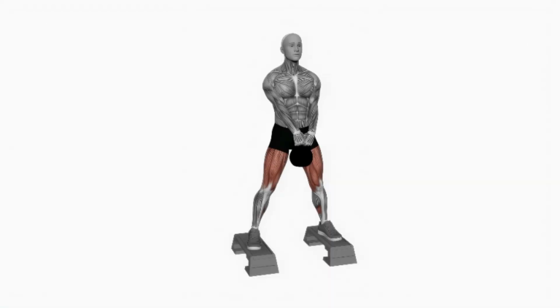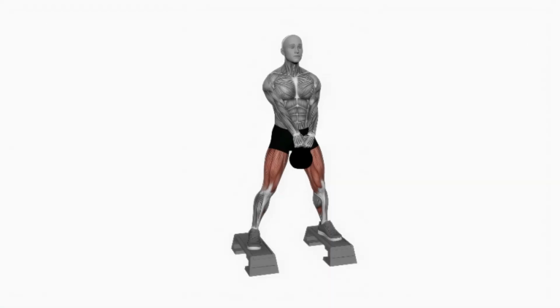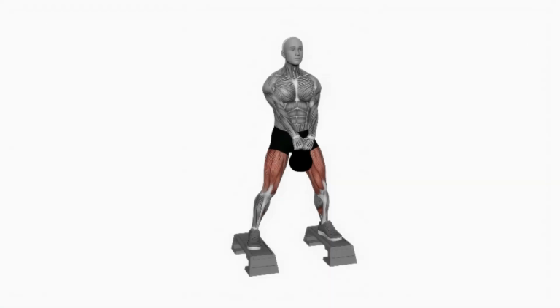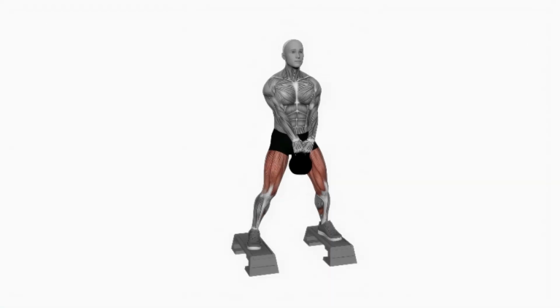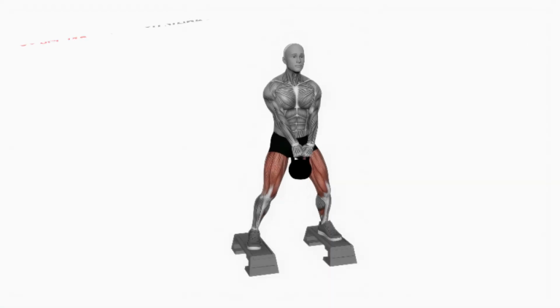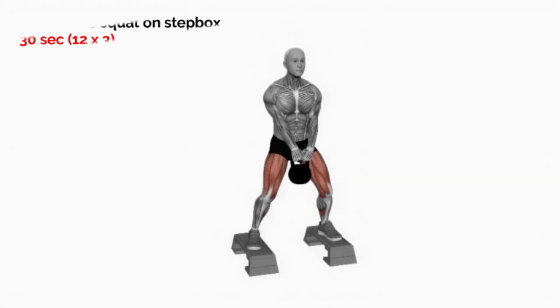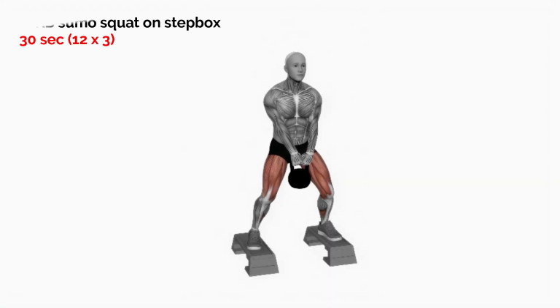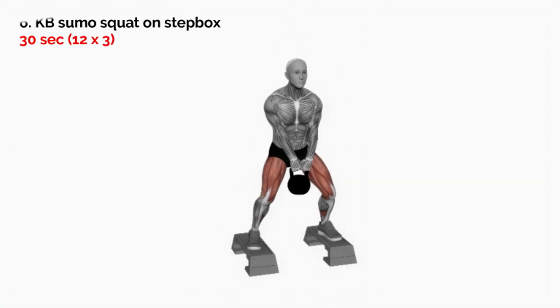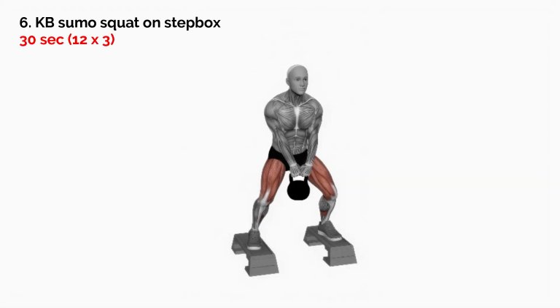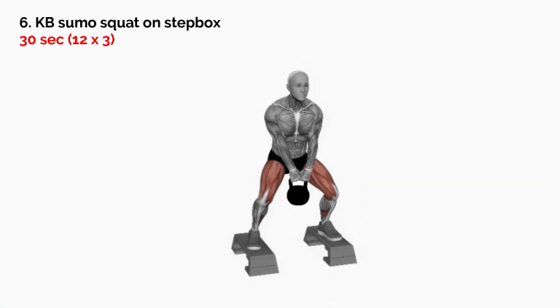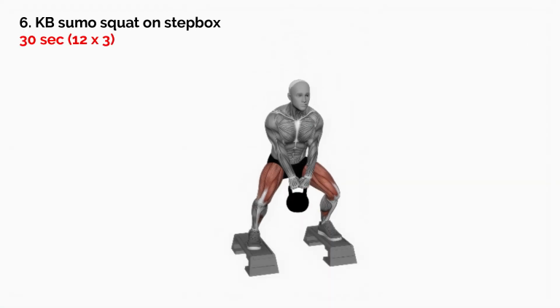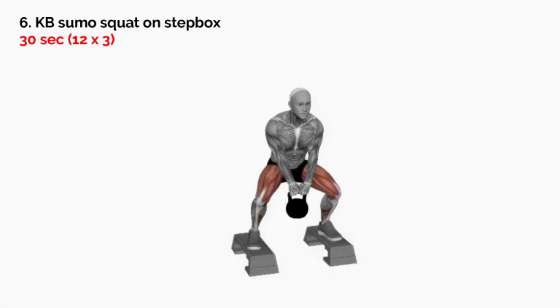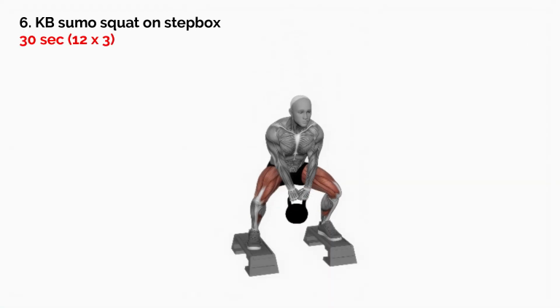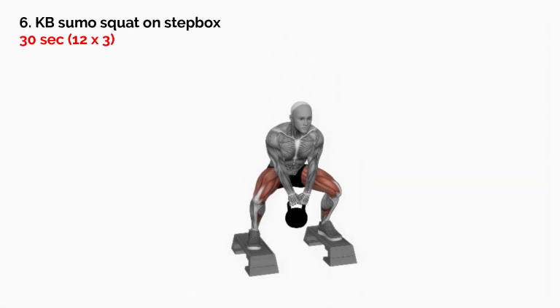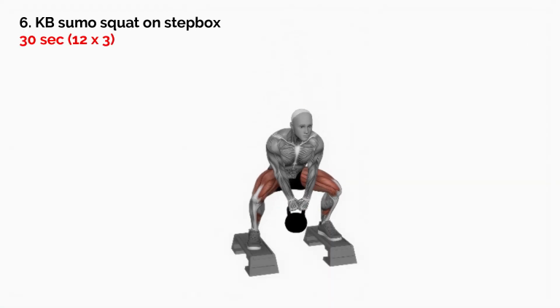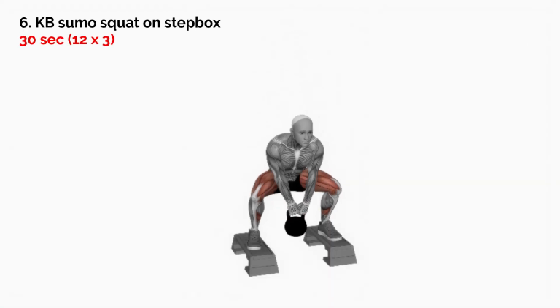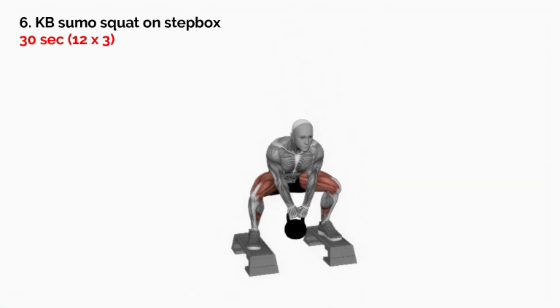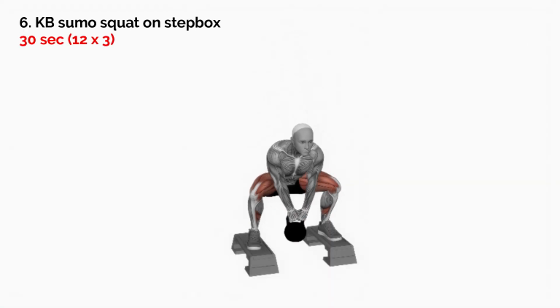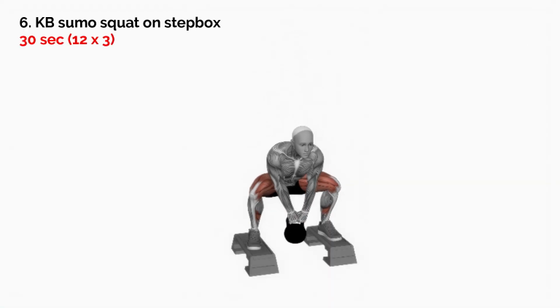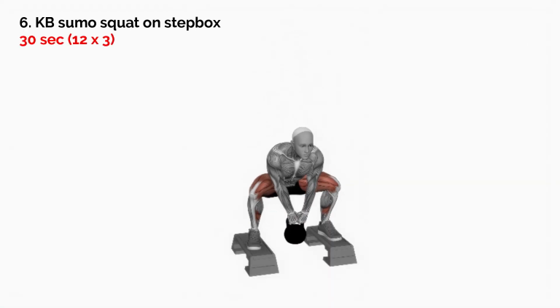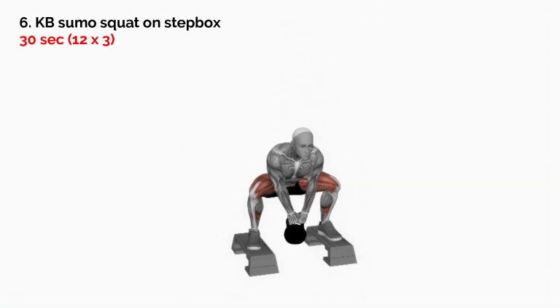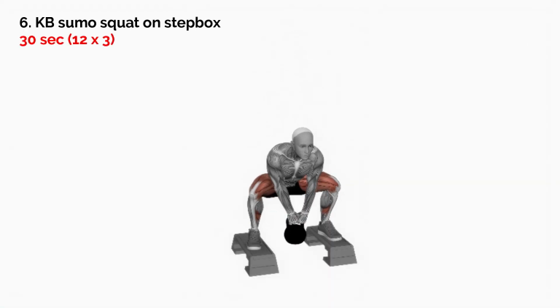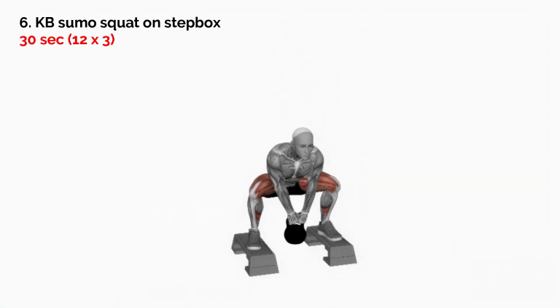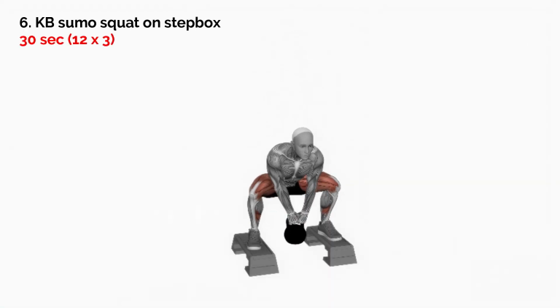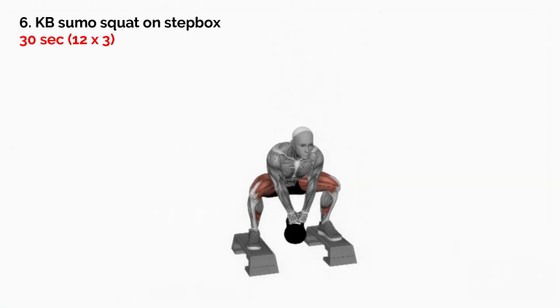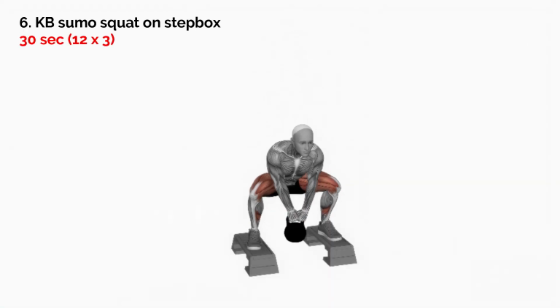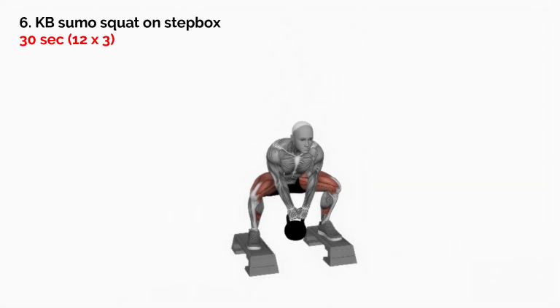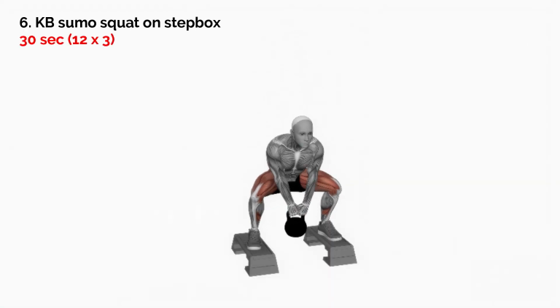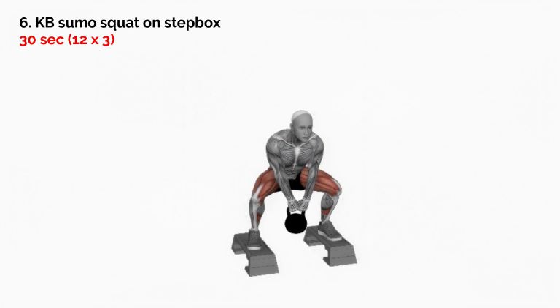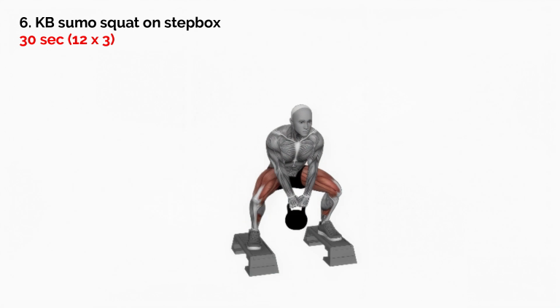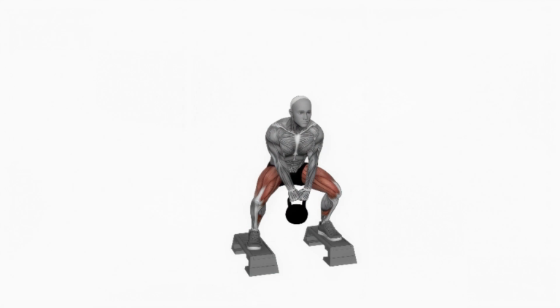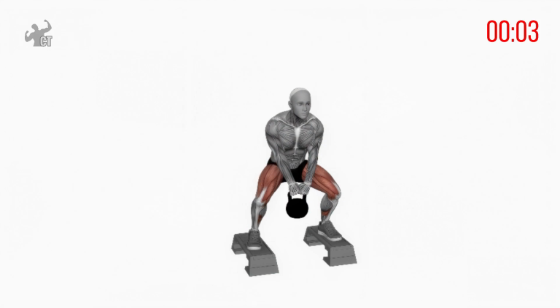Next exercise: KB Sumo Squat on Step Box, 30 seconds.